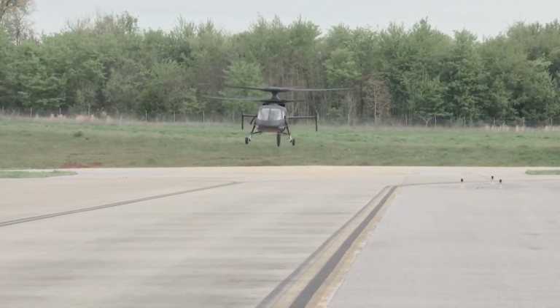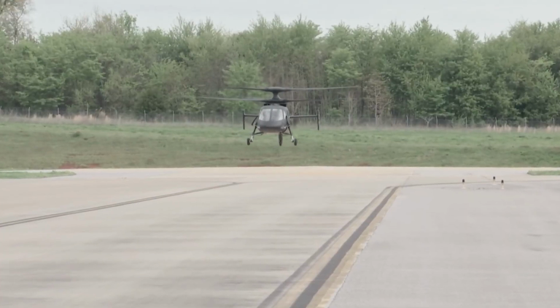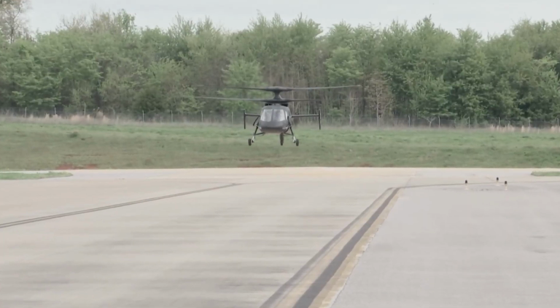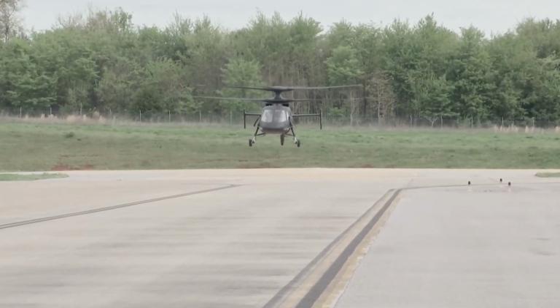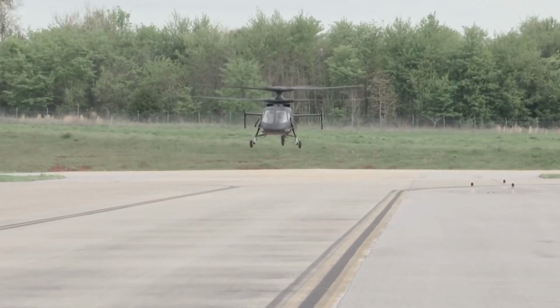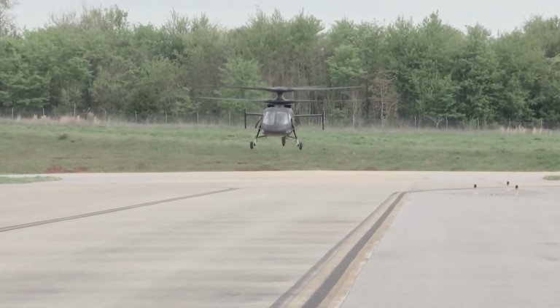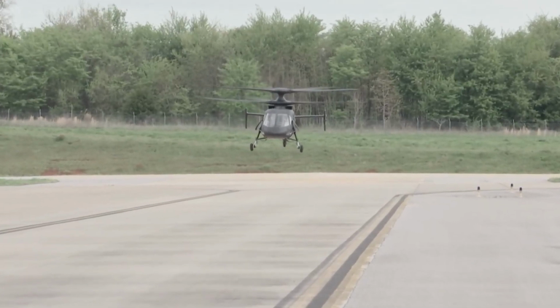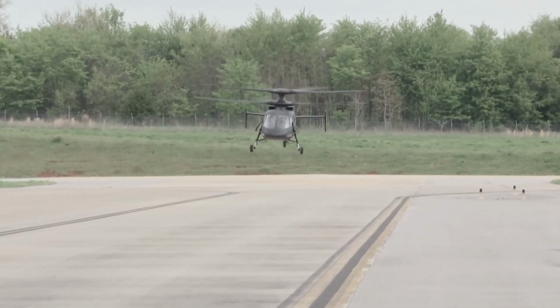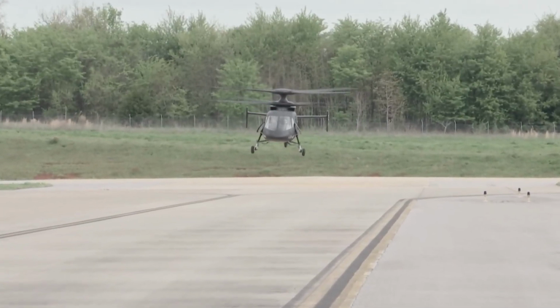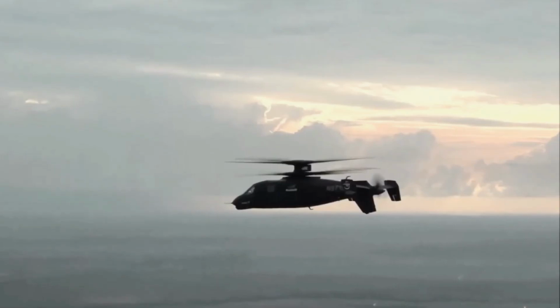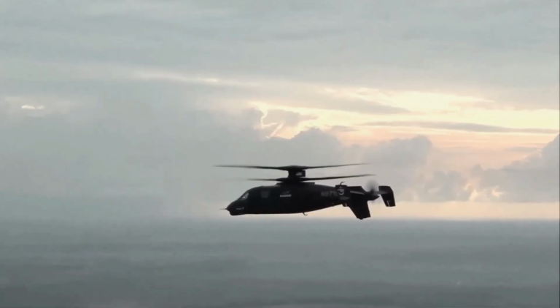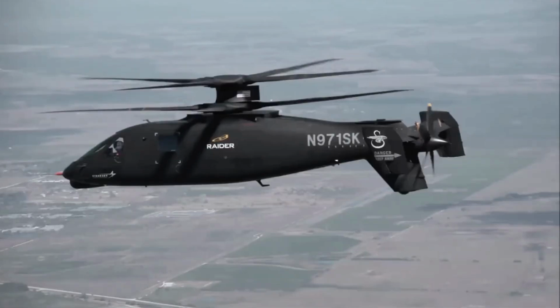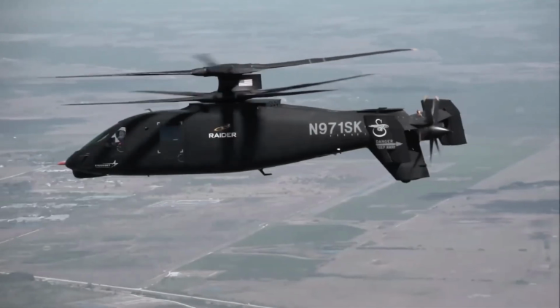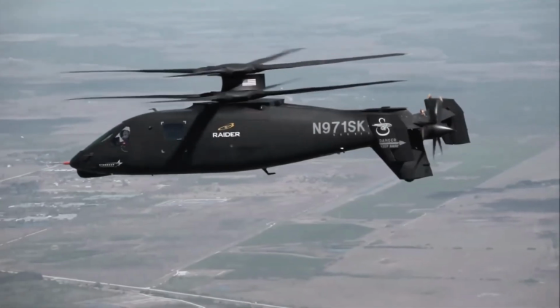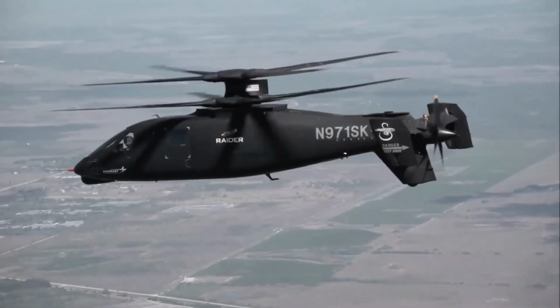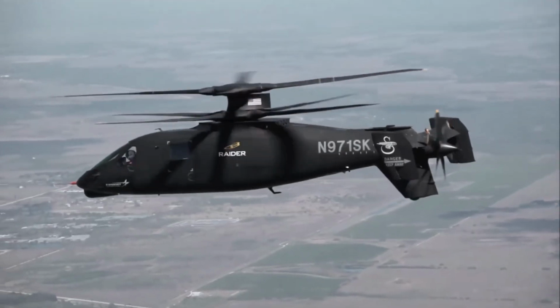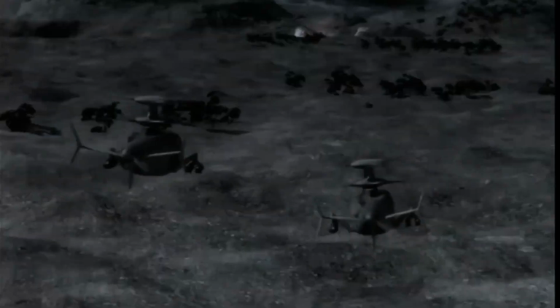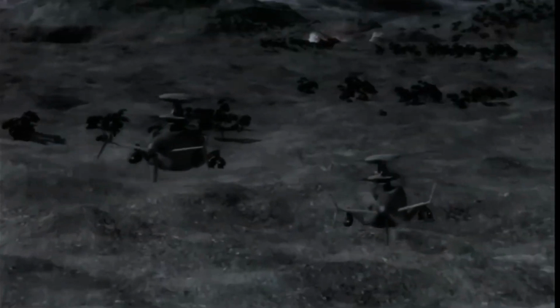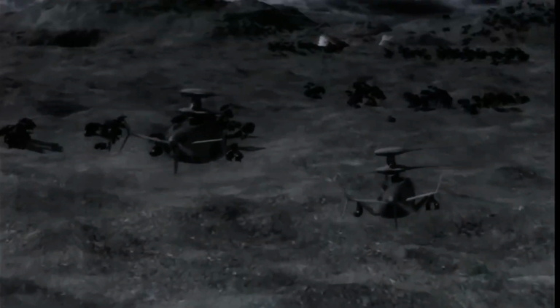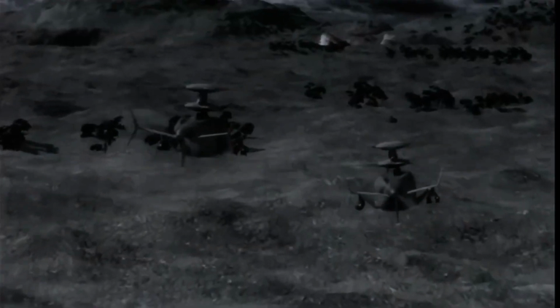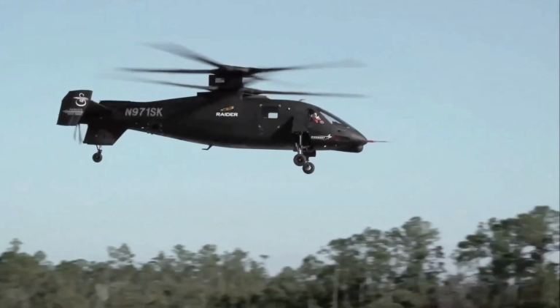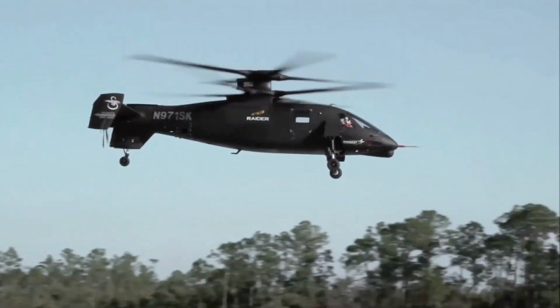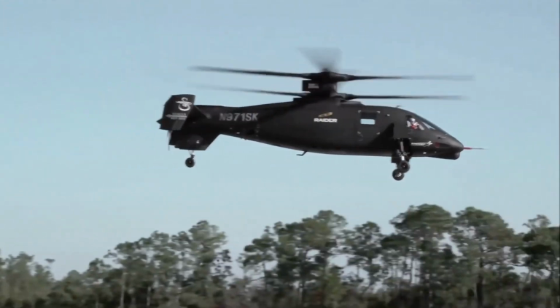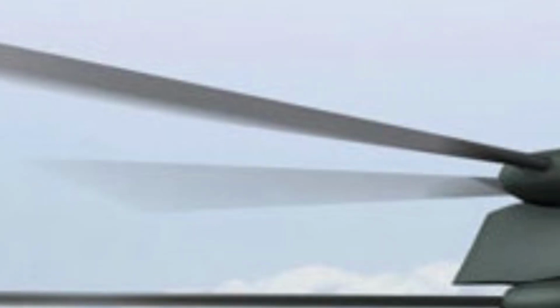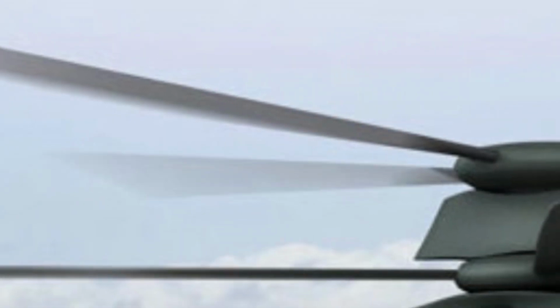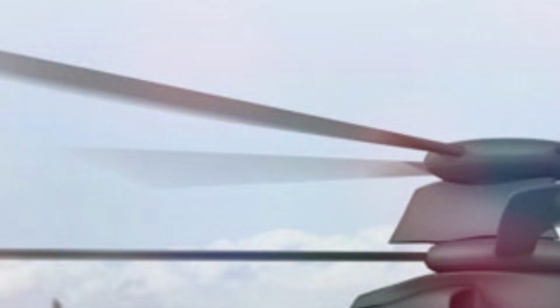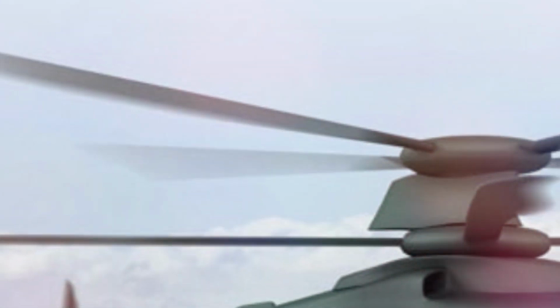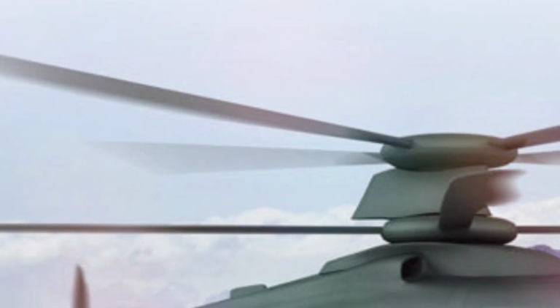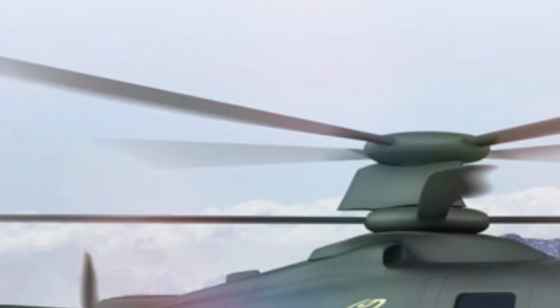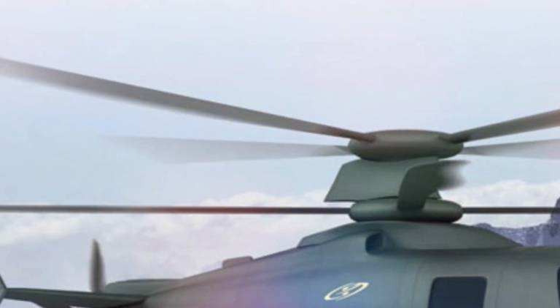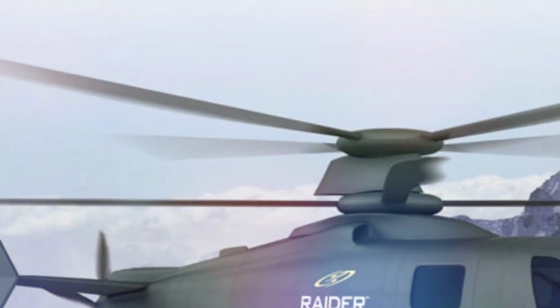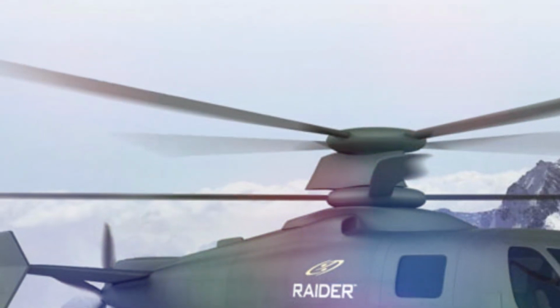Sikorsky's X2 technology changes the way we fly and fight. We can get there fast, be more effective while on the scene, and we can get out fast.